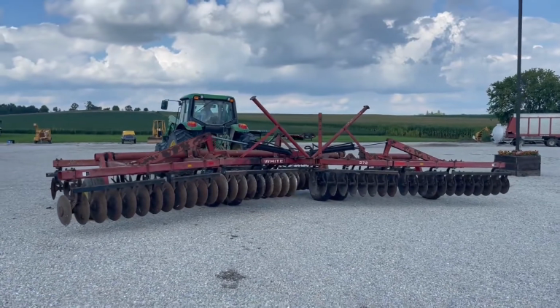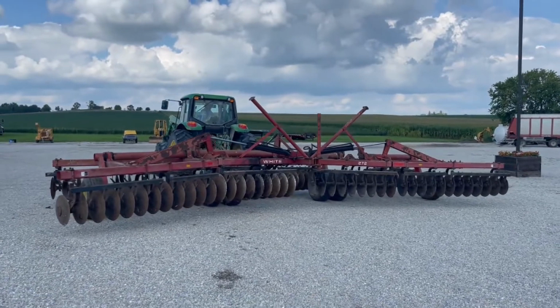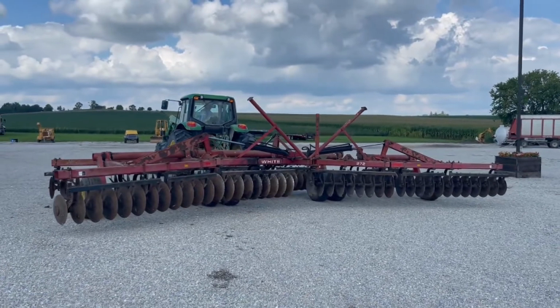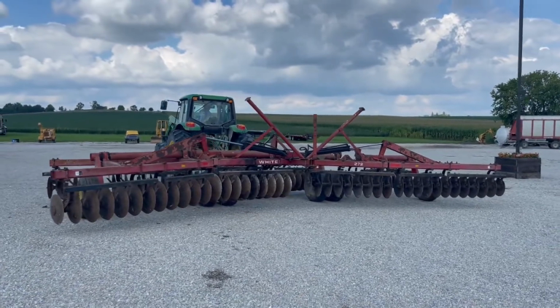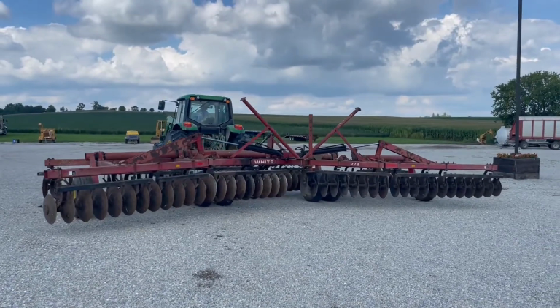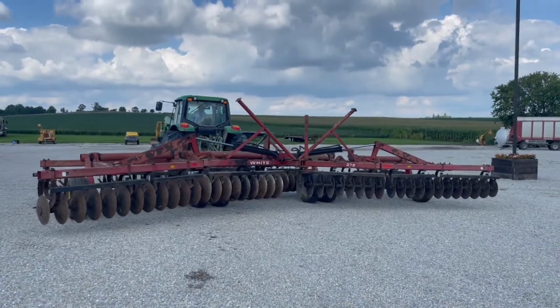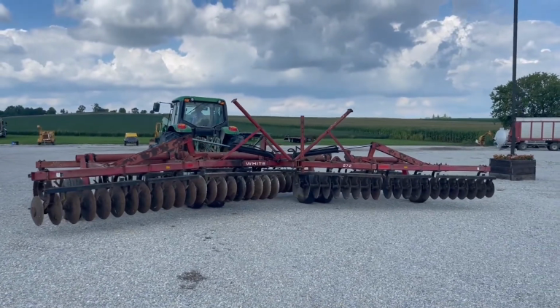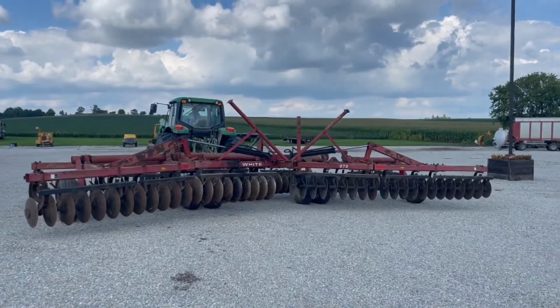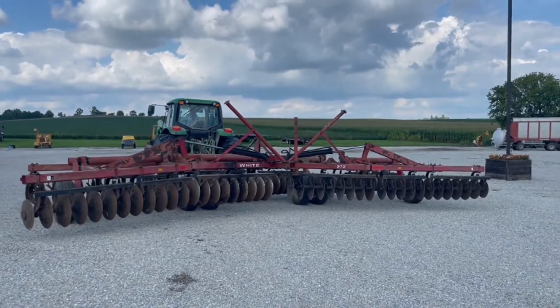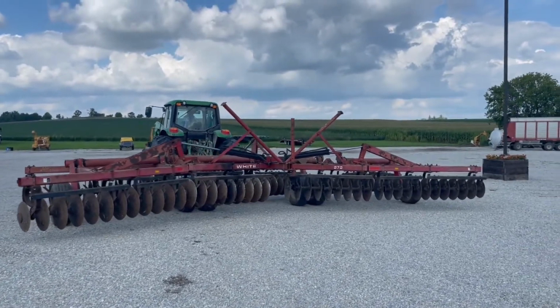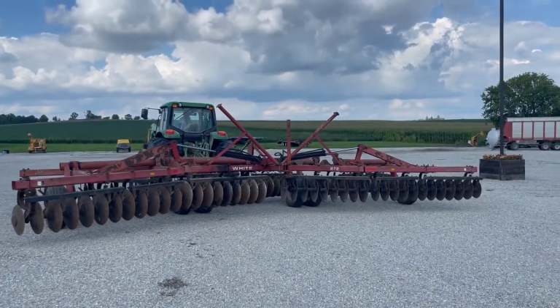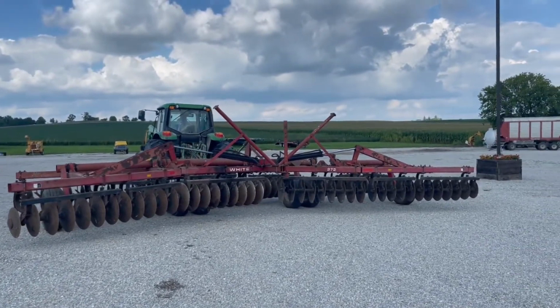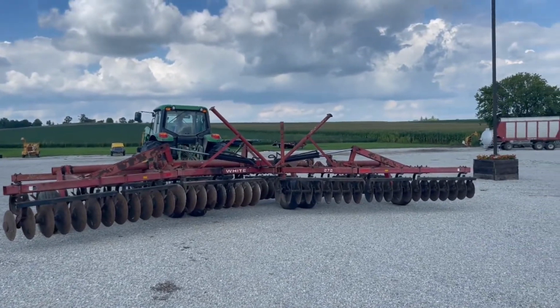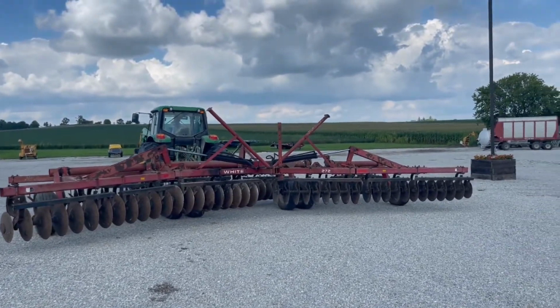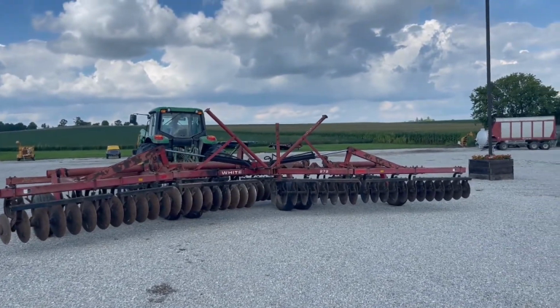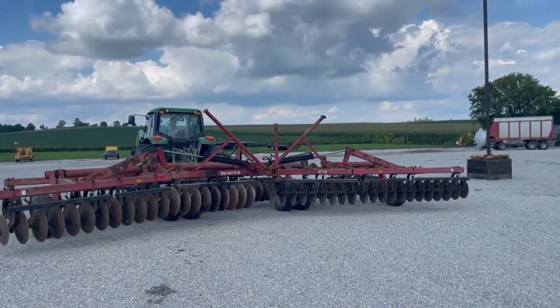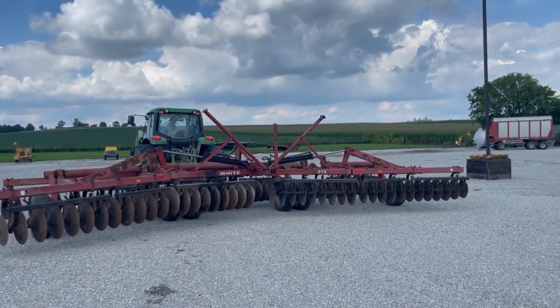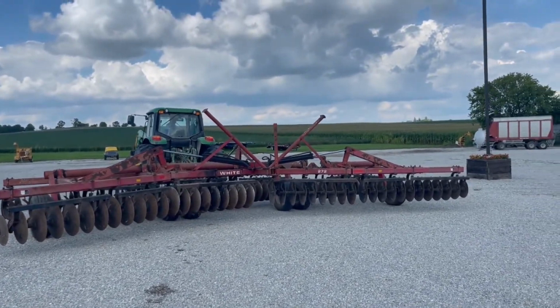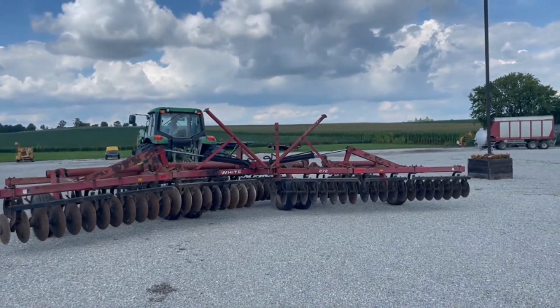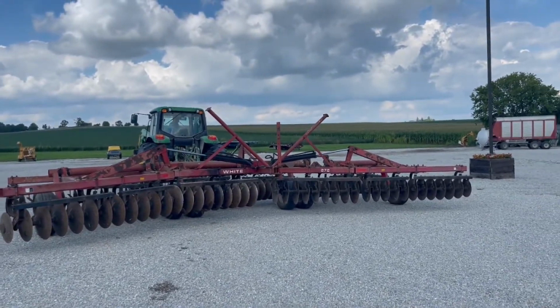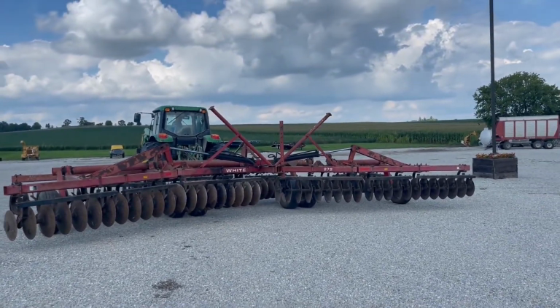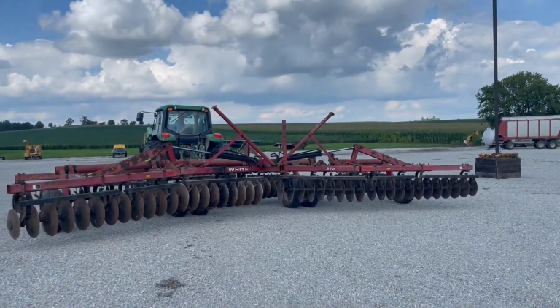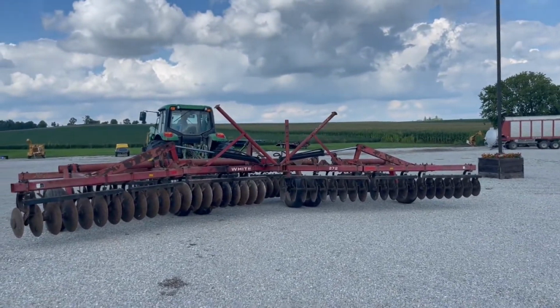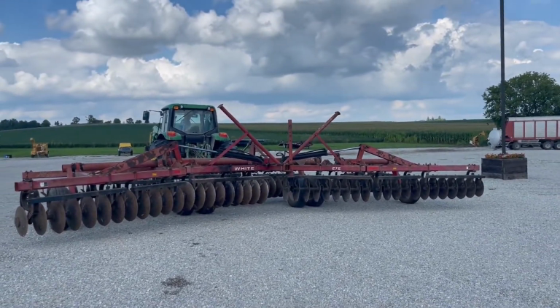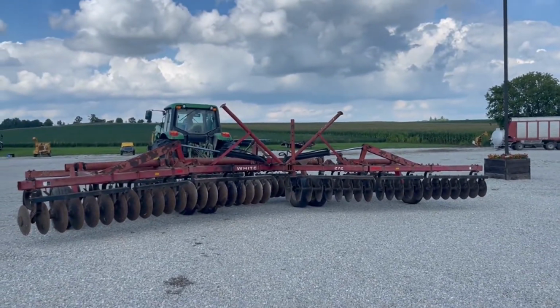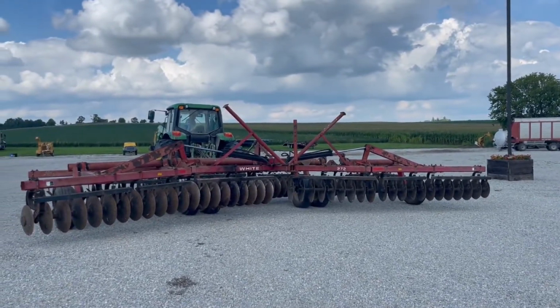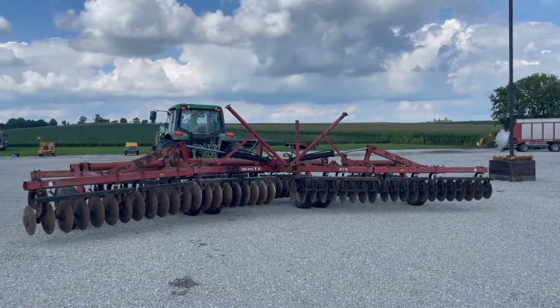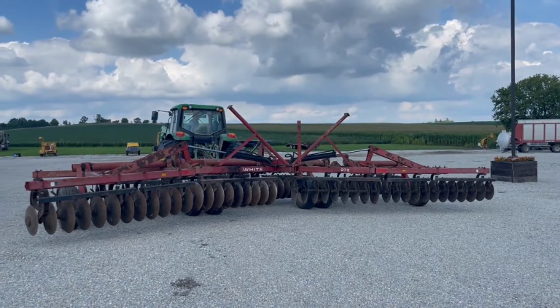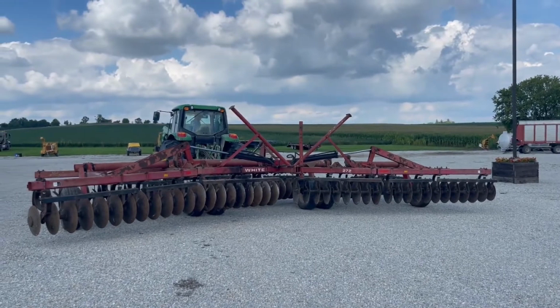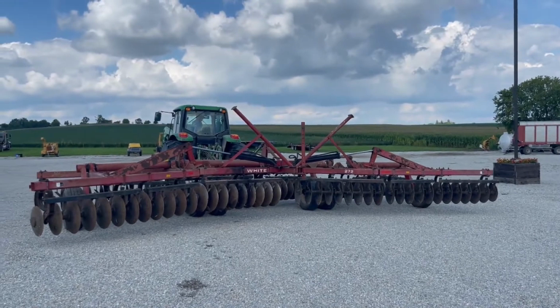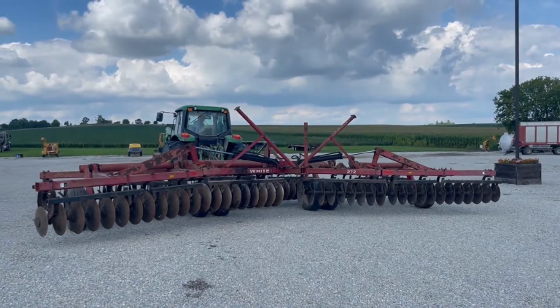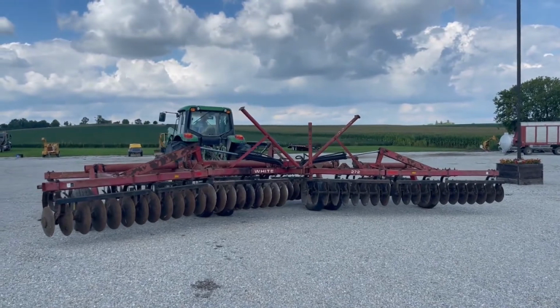Blades on the front are like right around 20 inches. Rear blades are more like 24 inches.